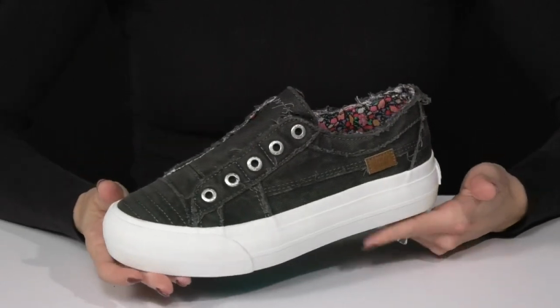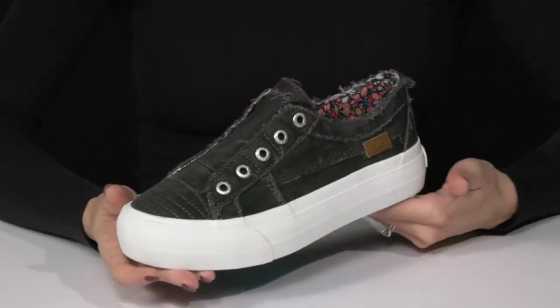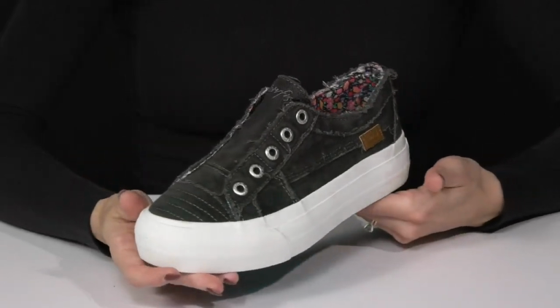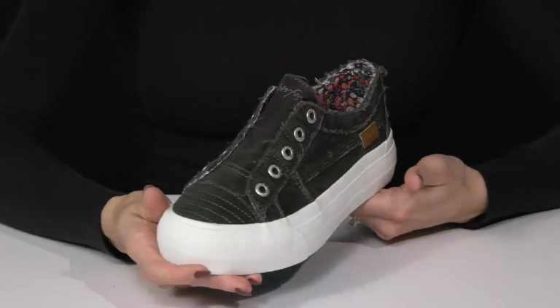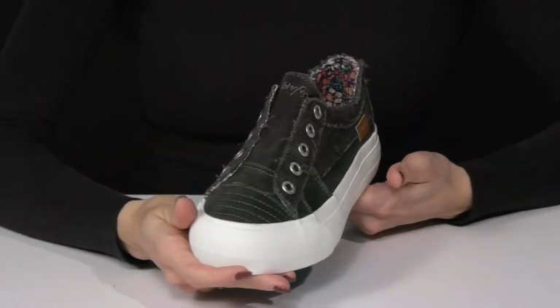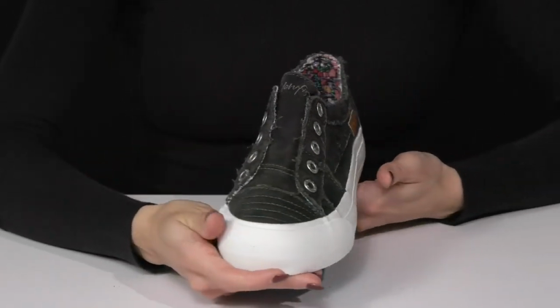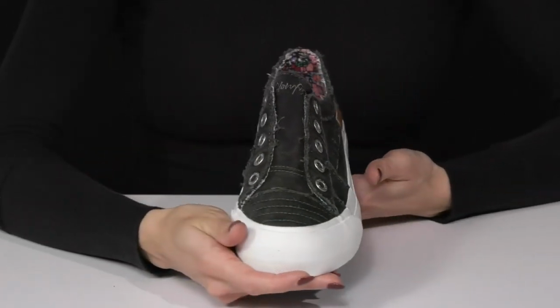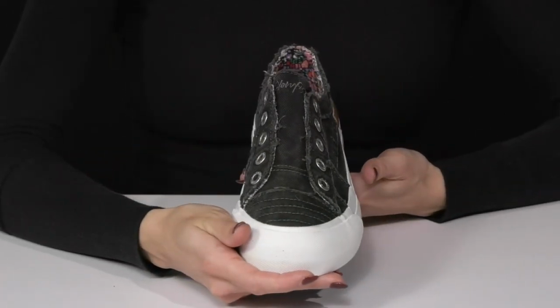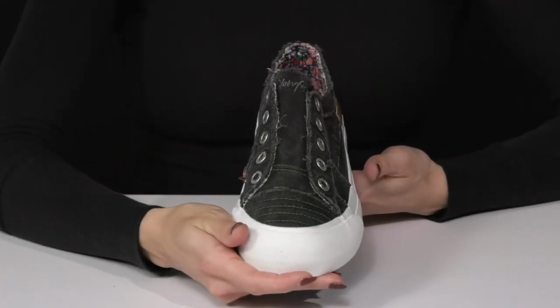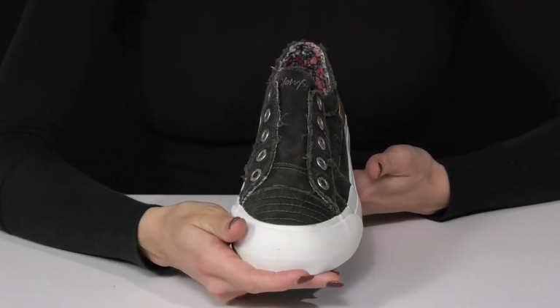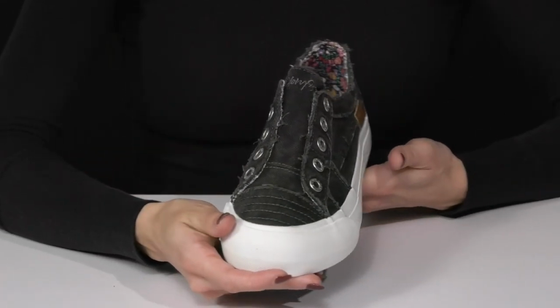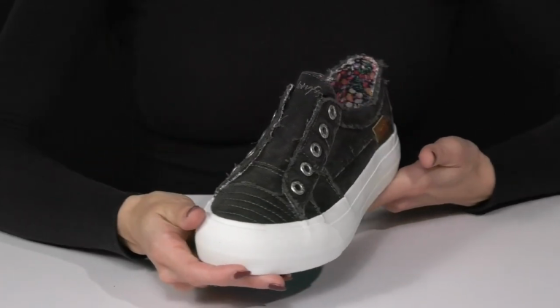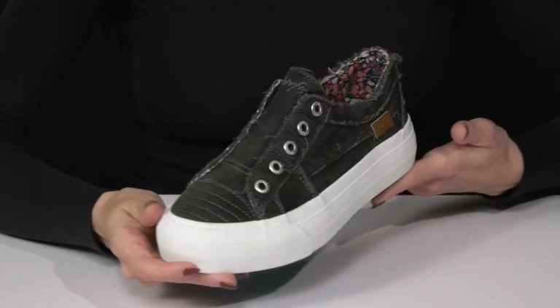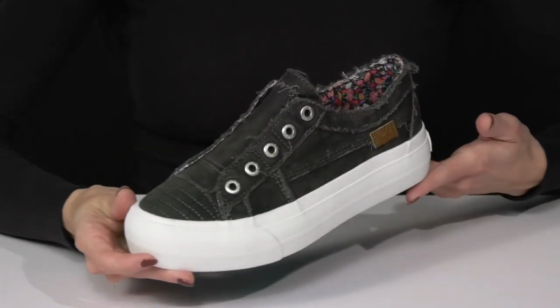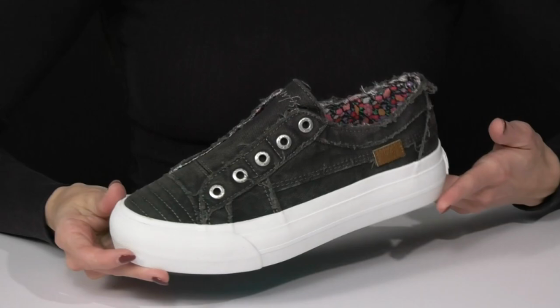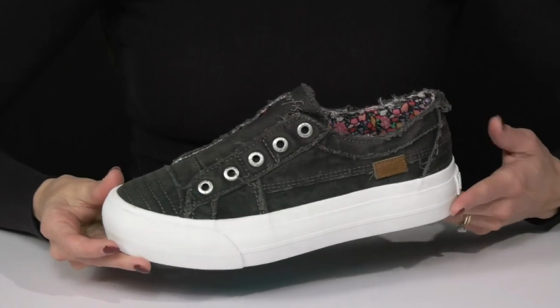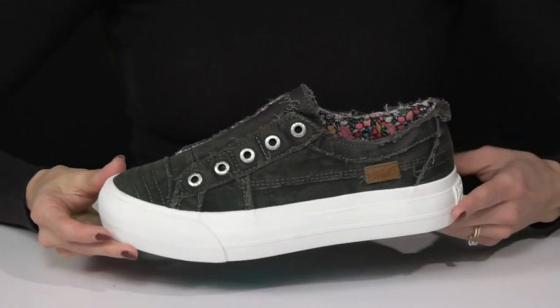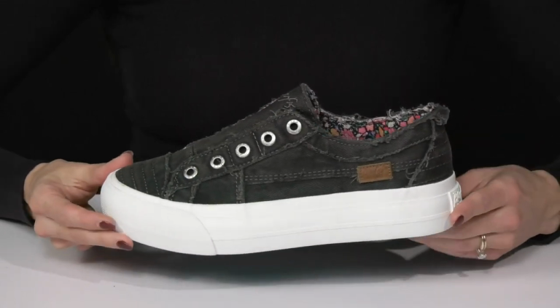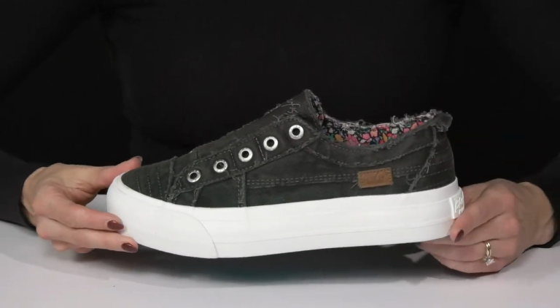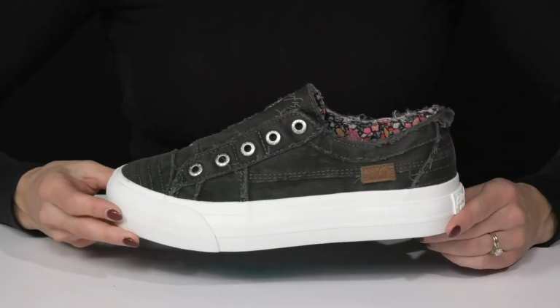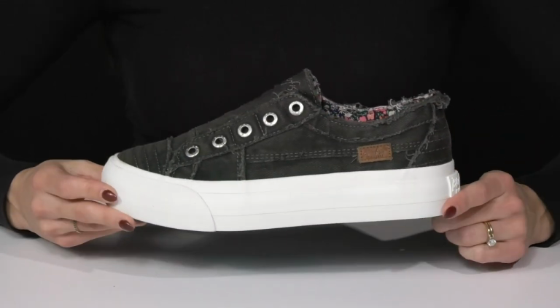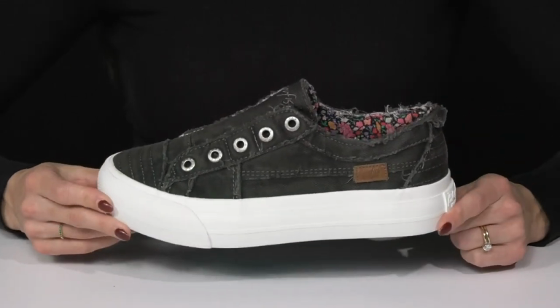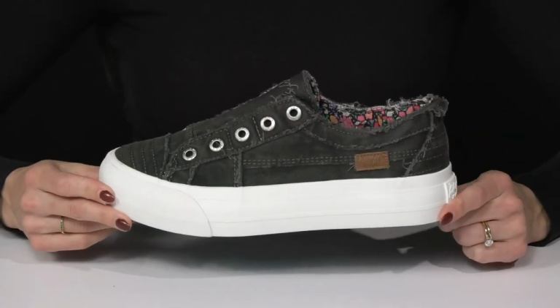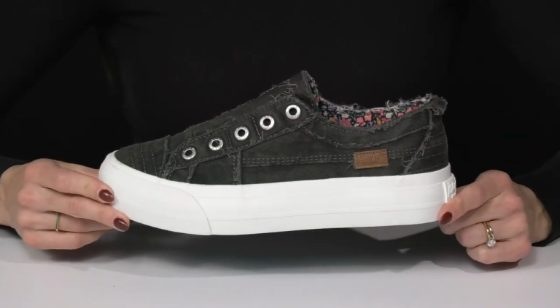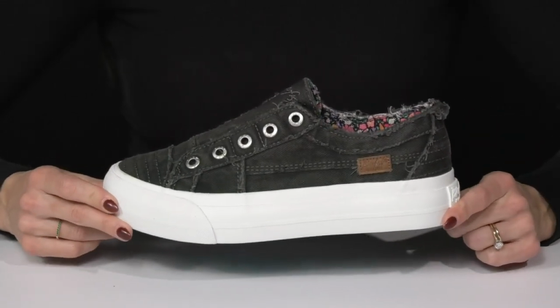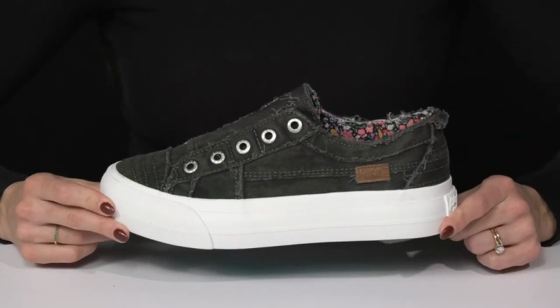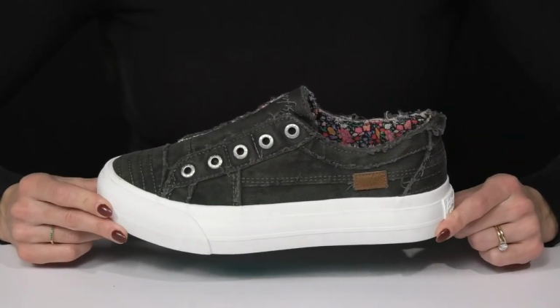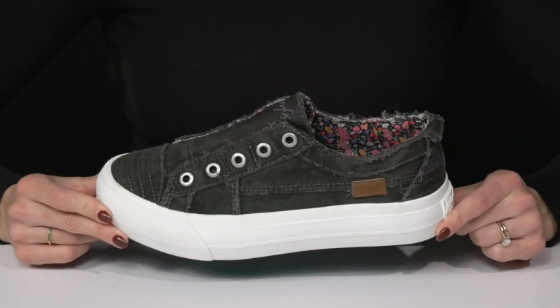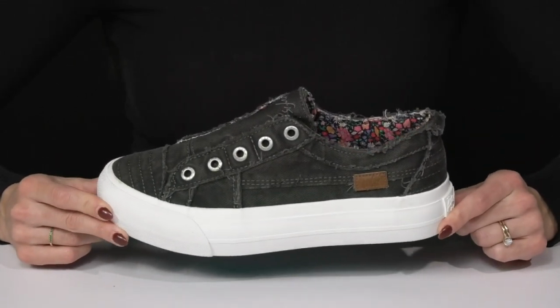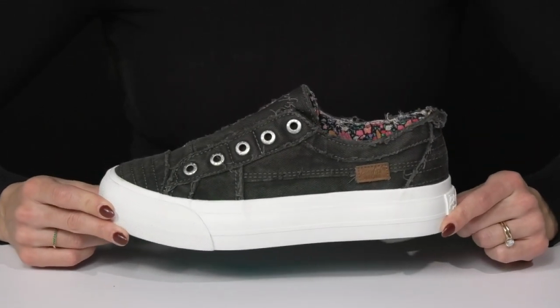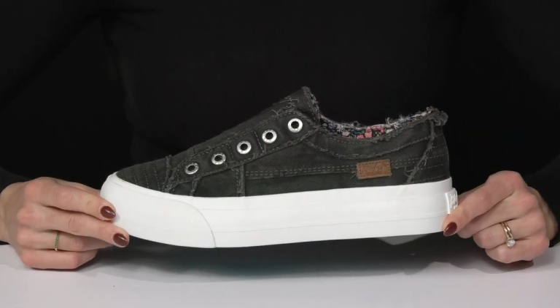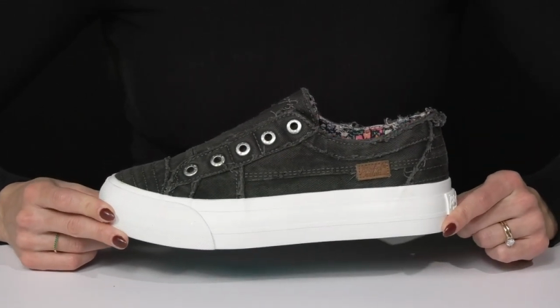I think these are gonna look really cute when you style them with your favorite pleather pants and a denim jacket.